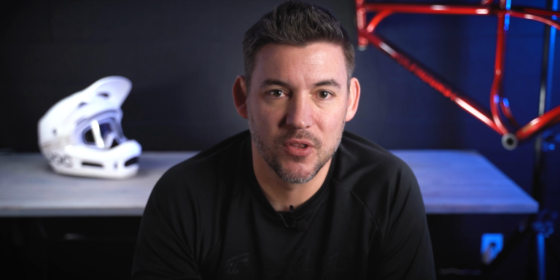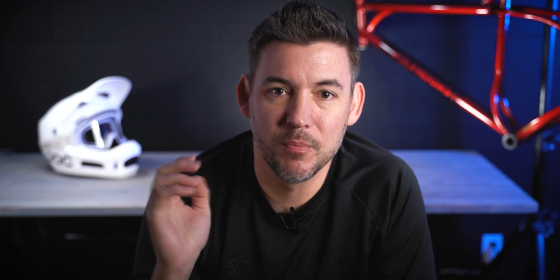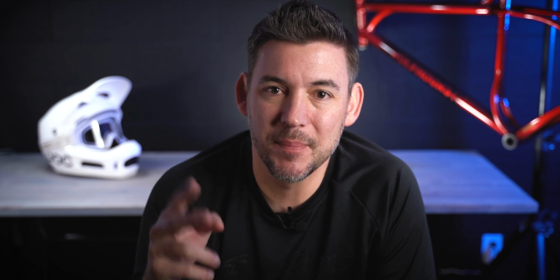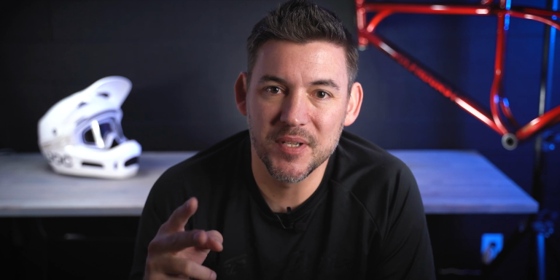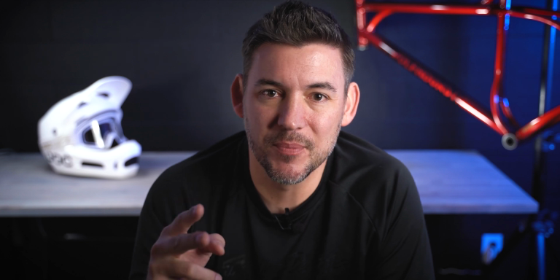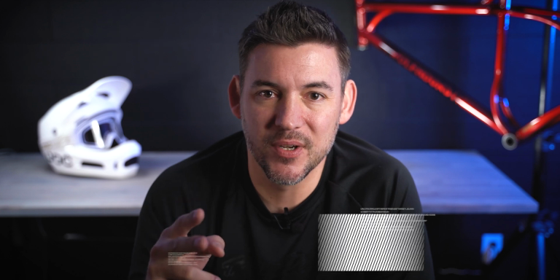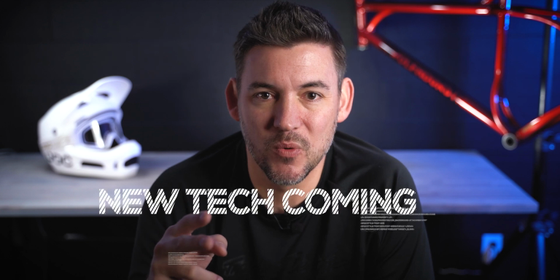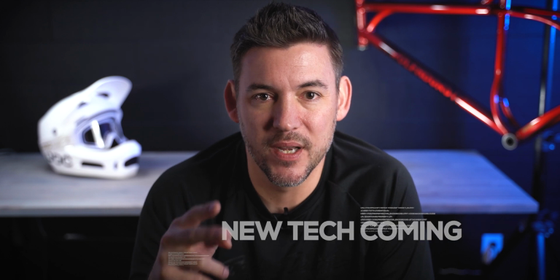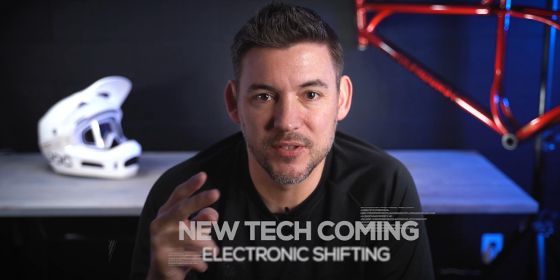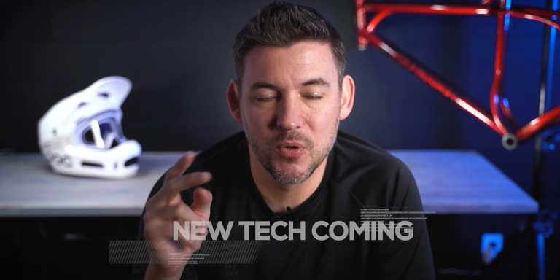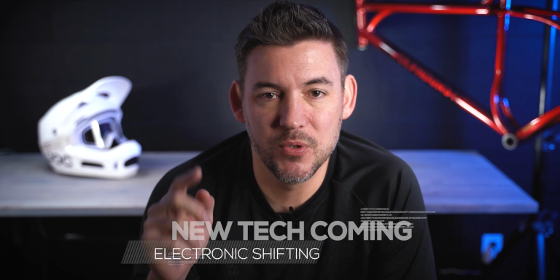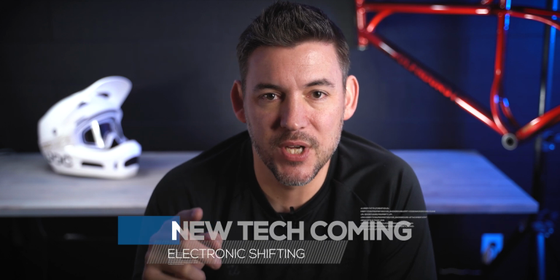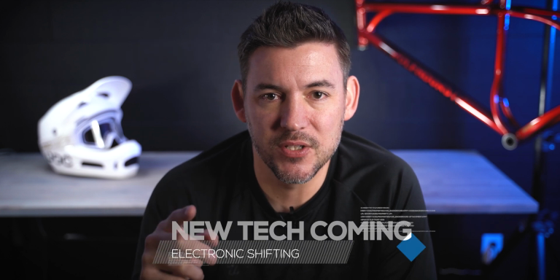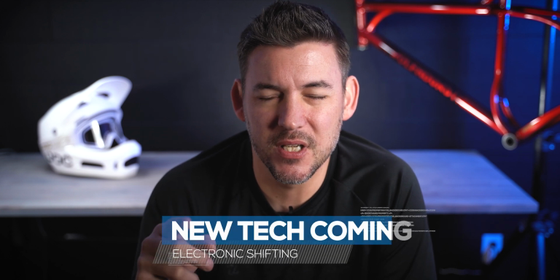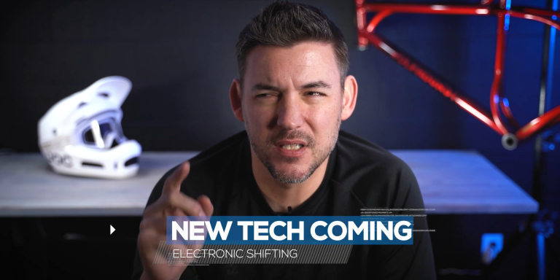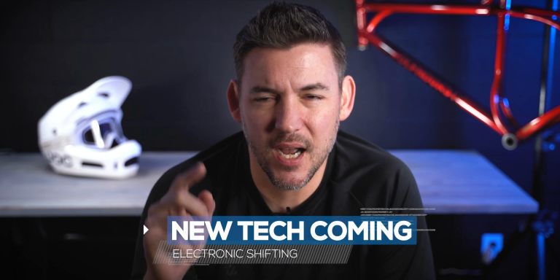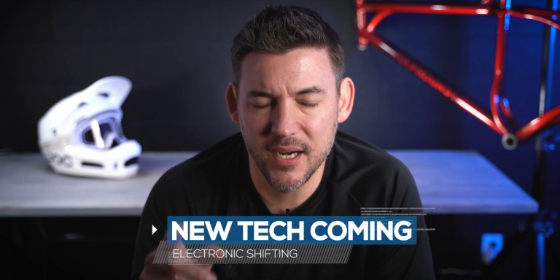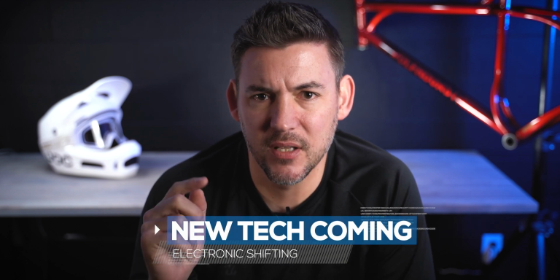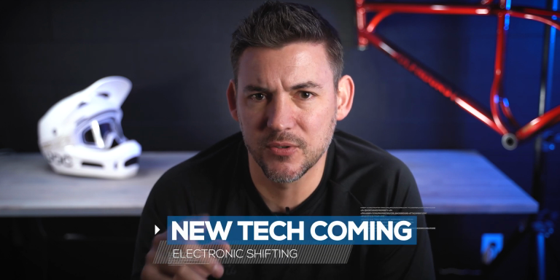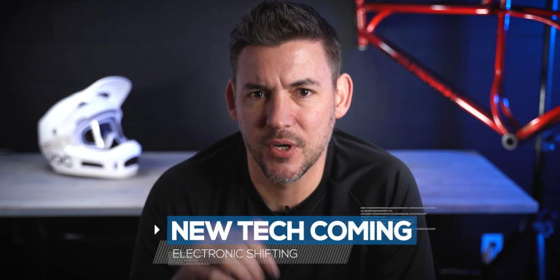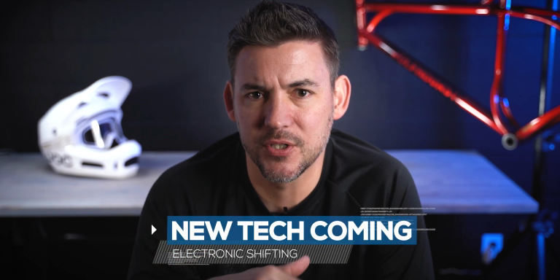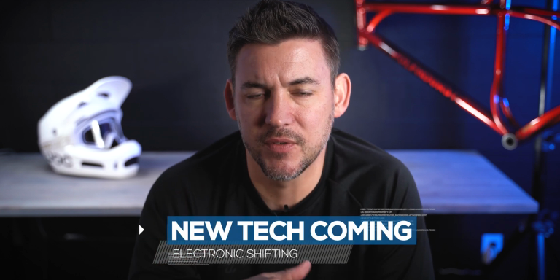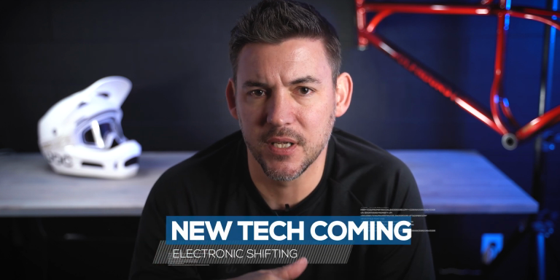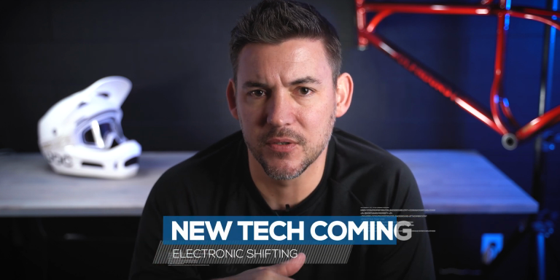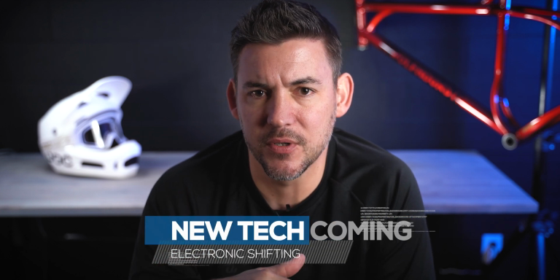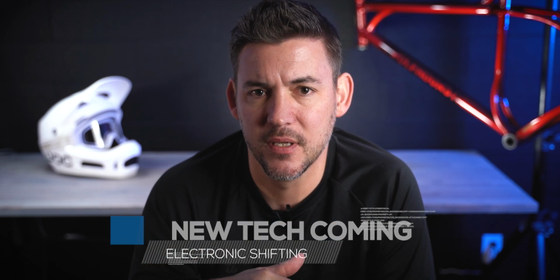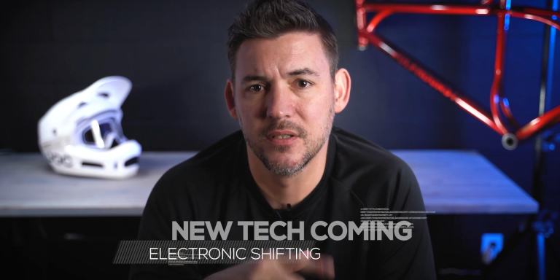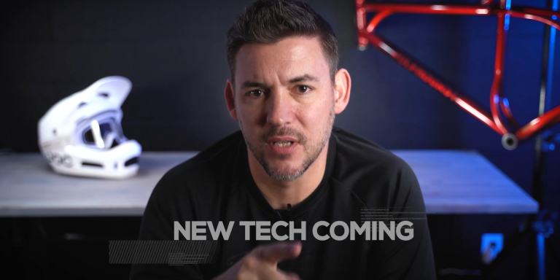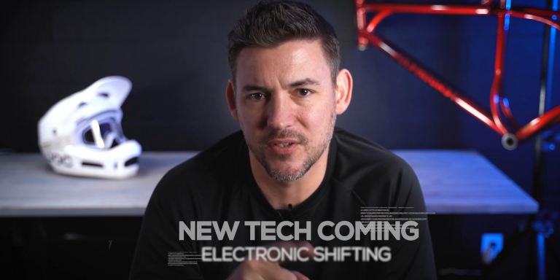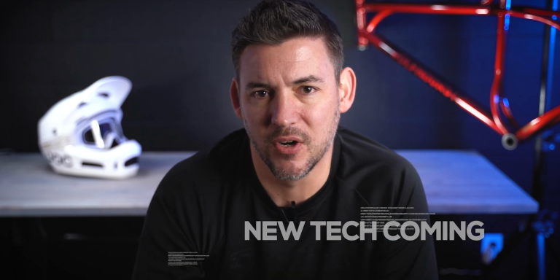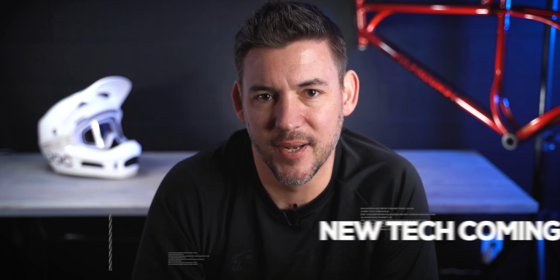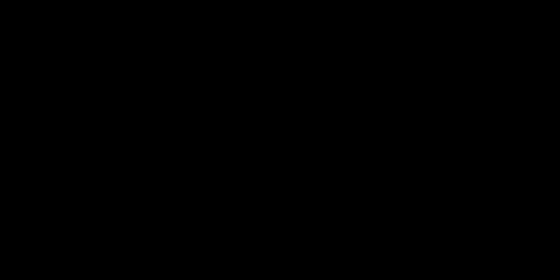There might be something on the way that's going to change the entire electronic shifting industry. Let's talk about it.